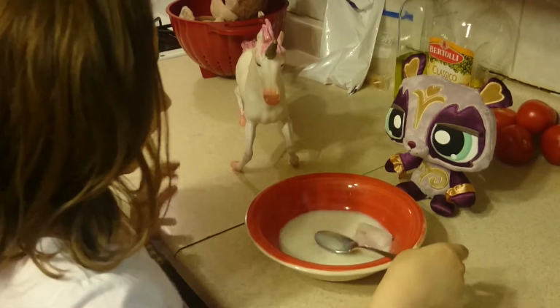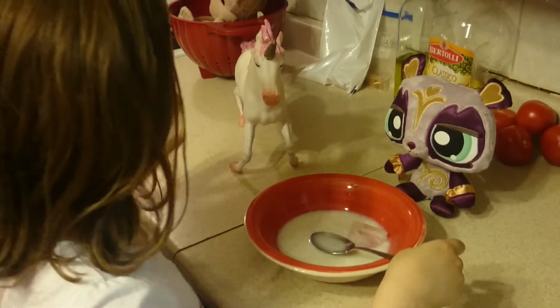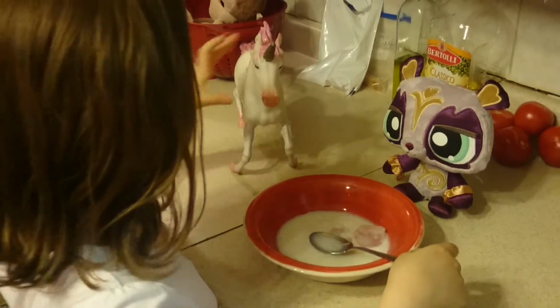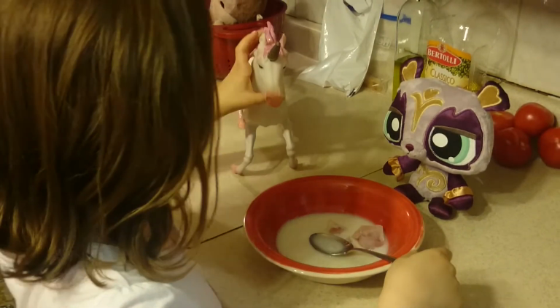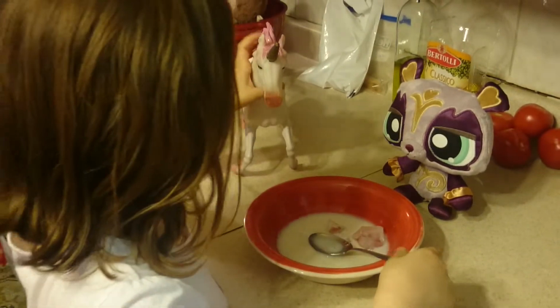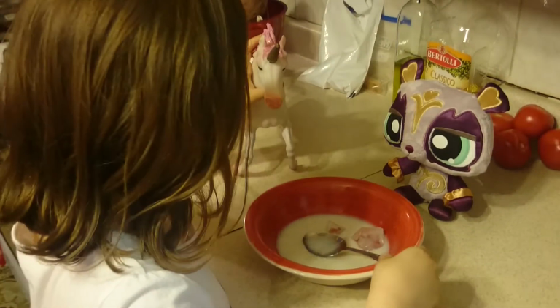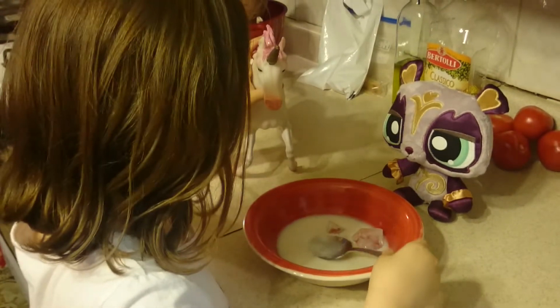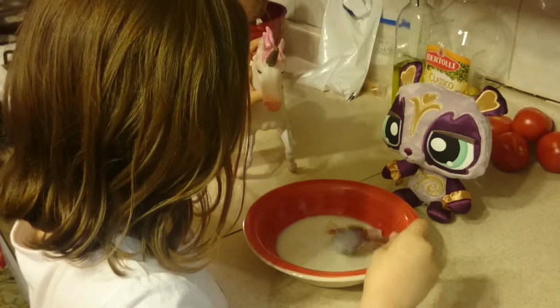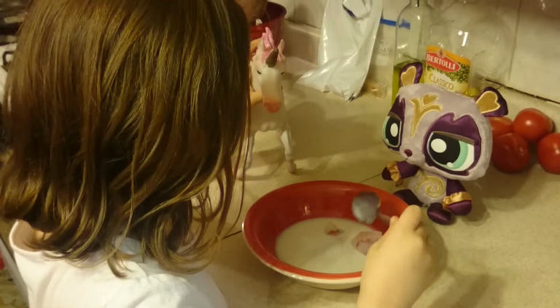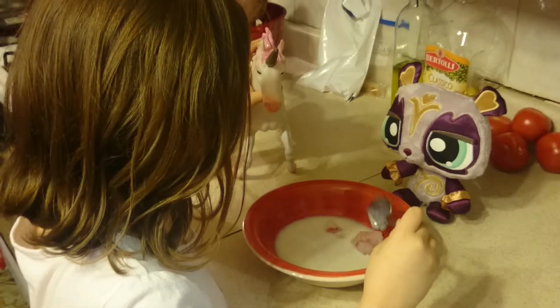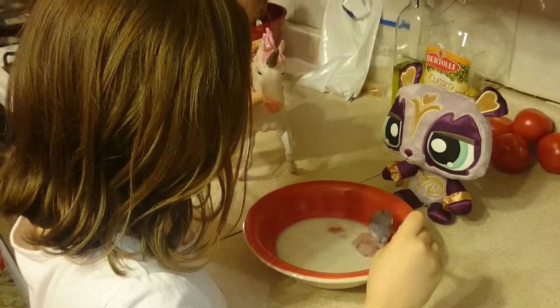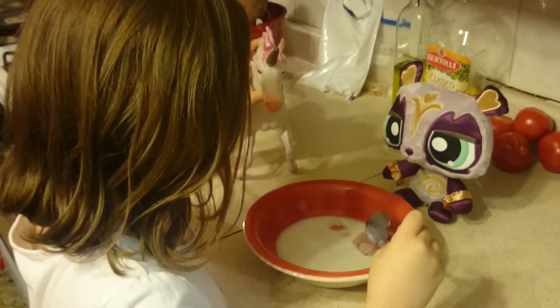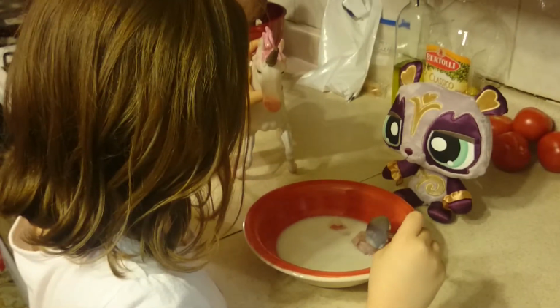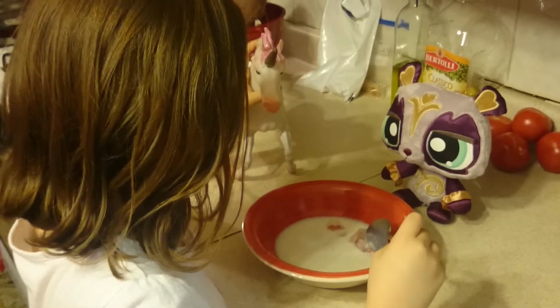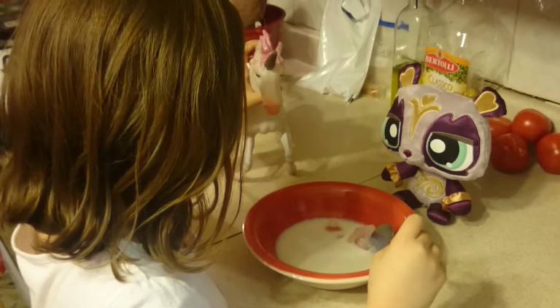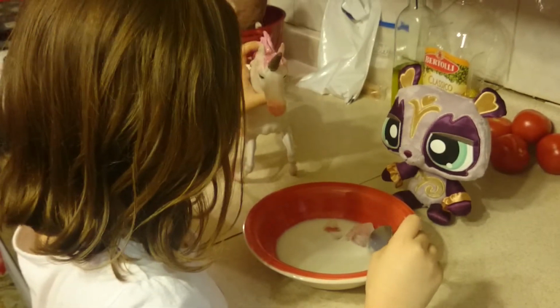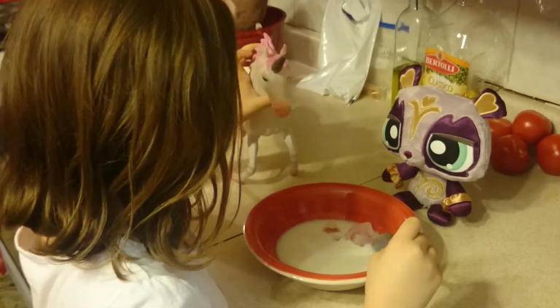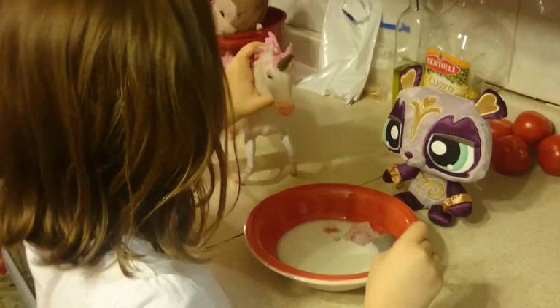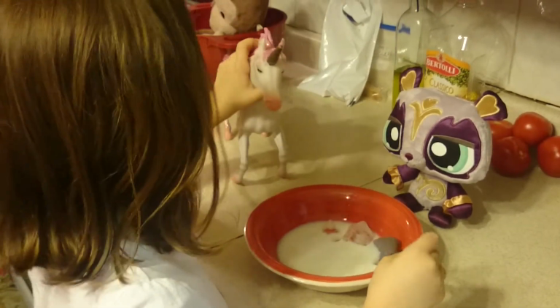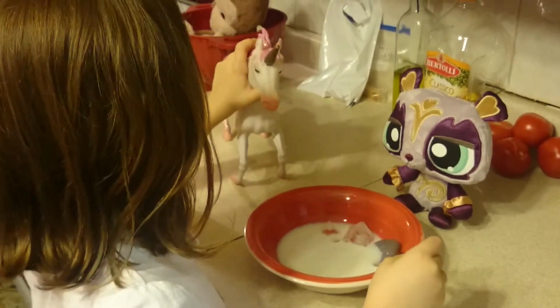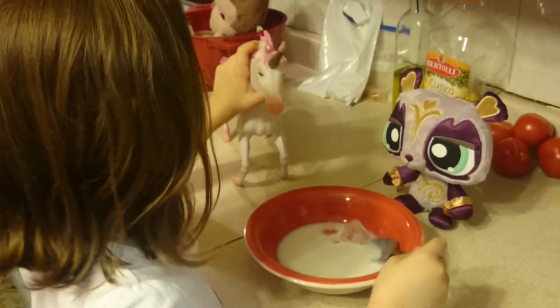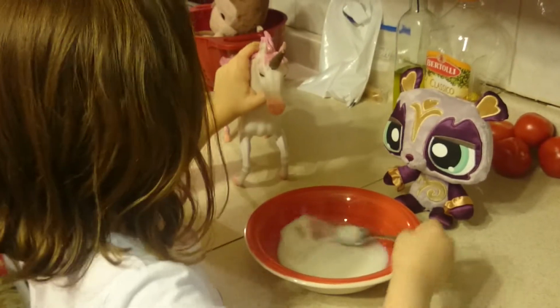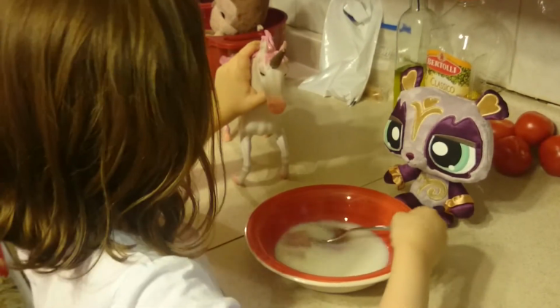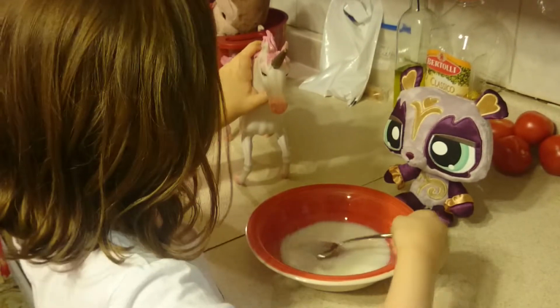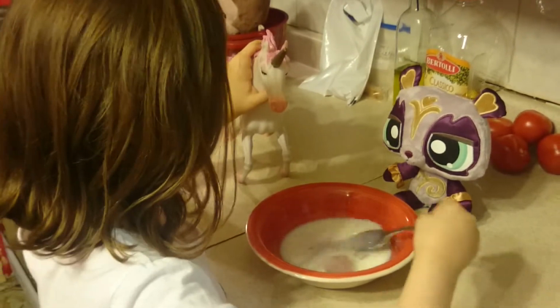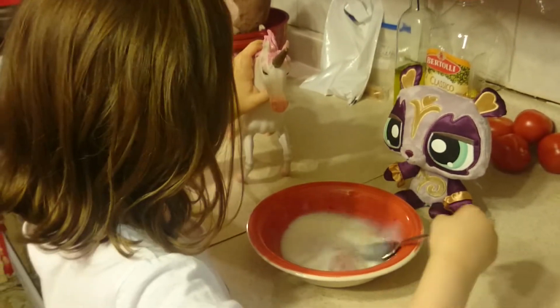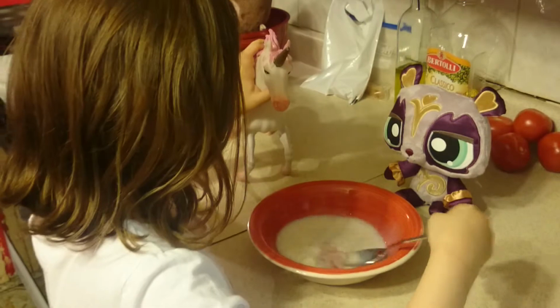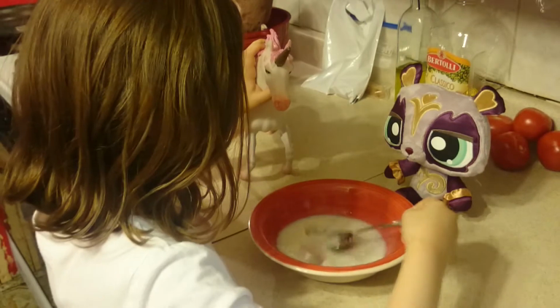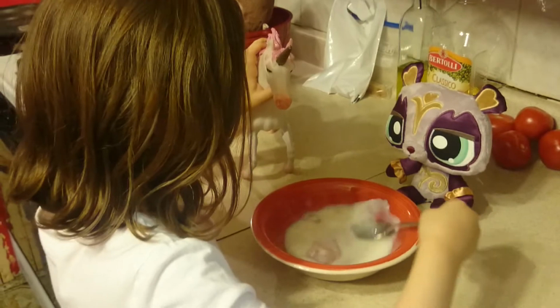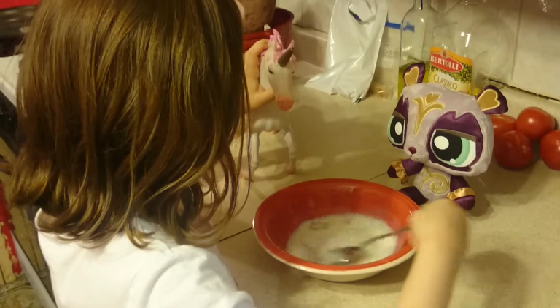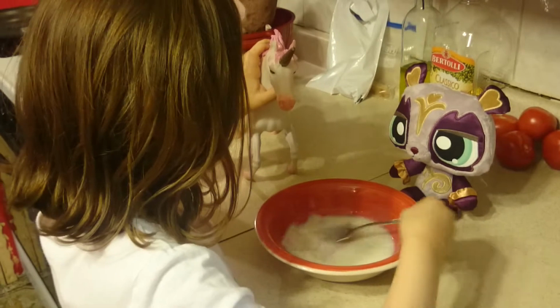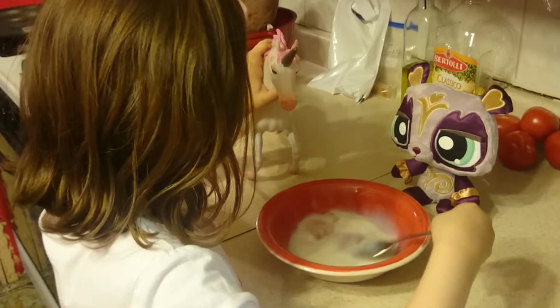That looks good. Oh, it just cracked. Now there's like two pieces. Stir it.